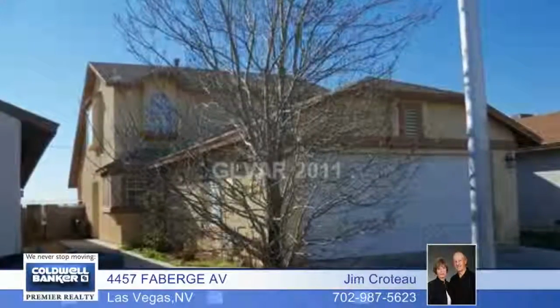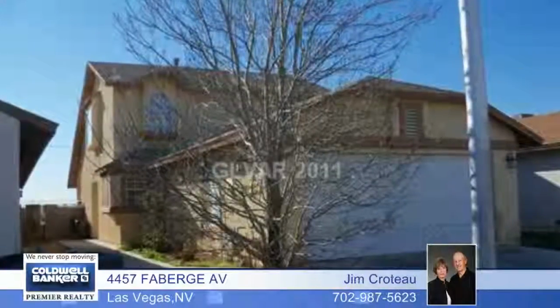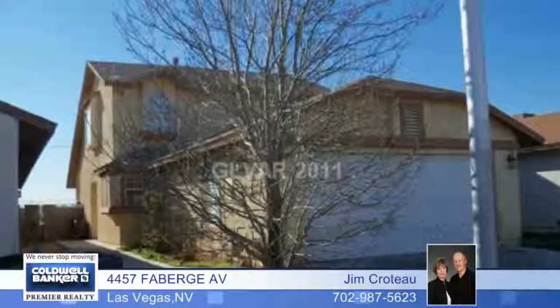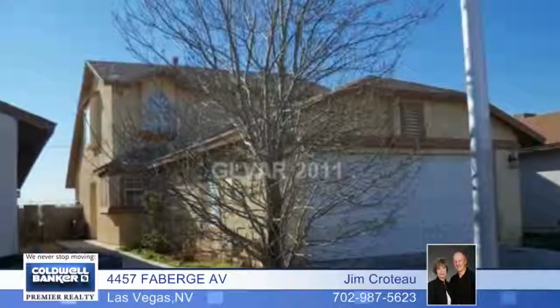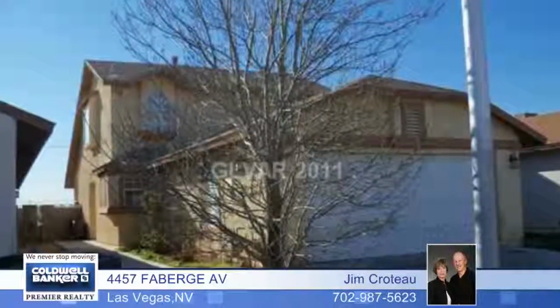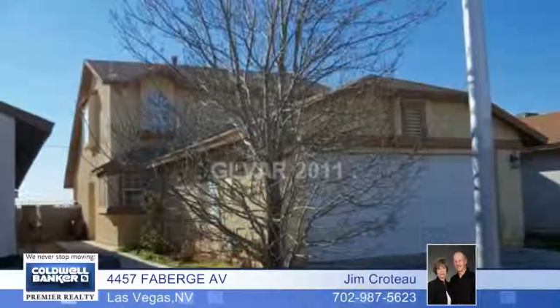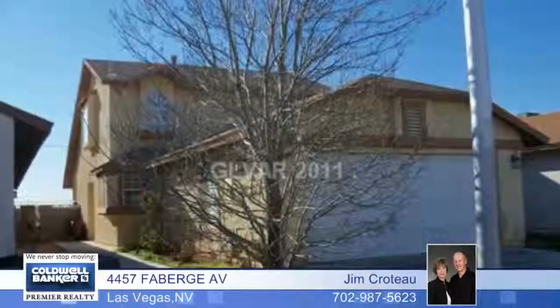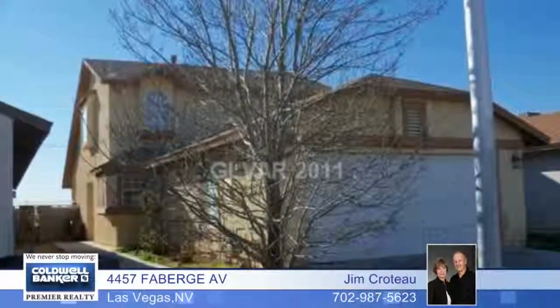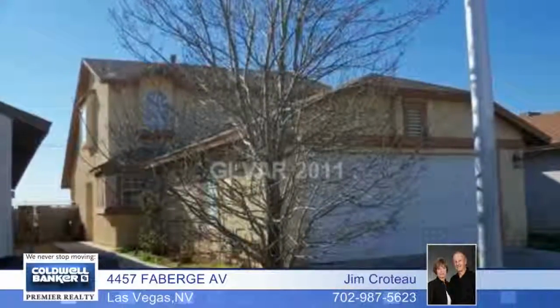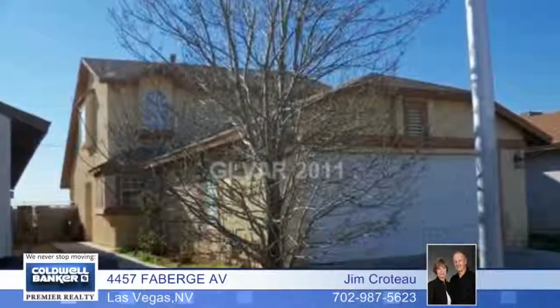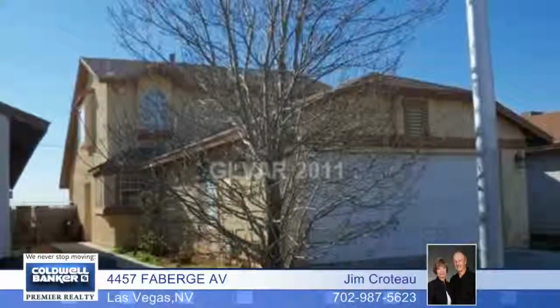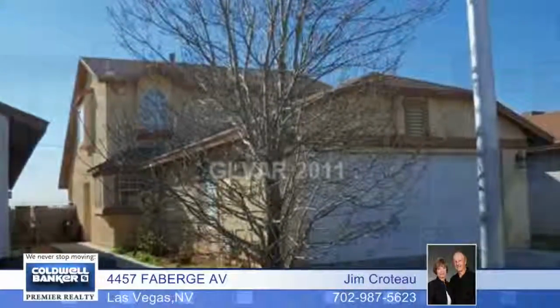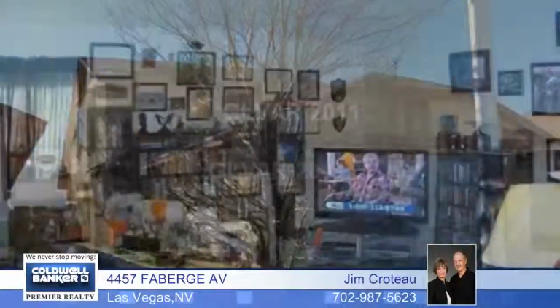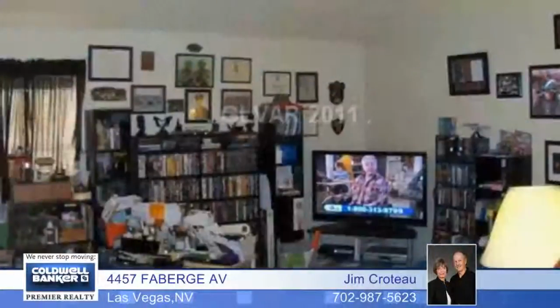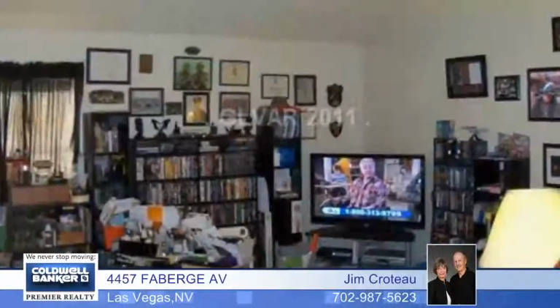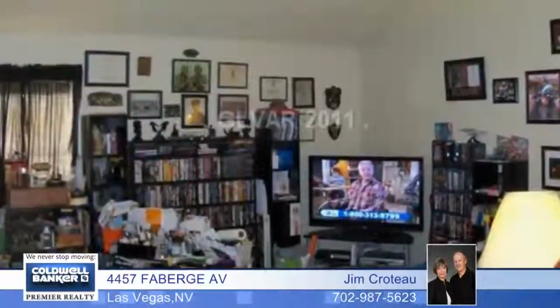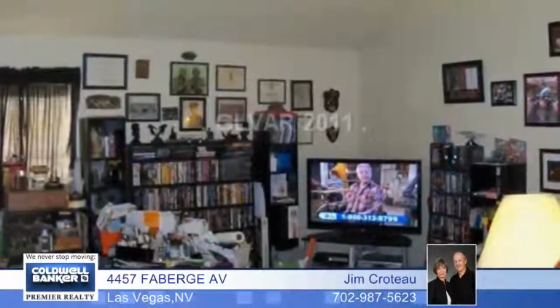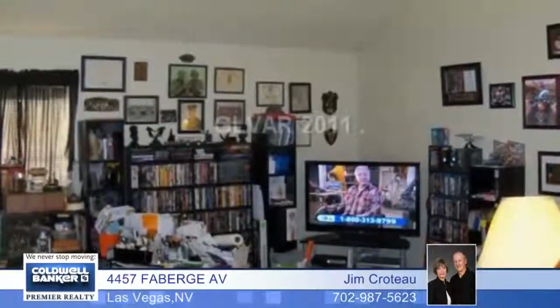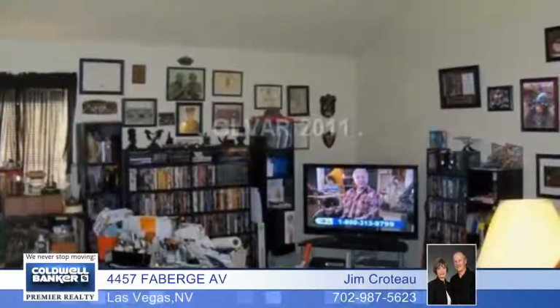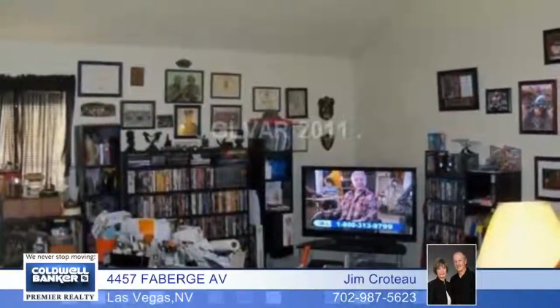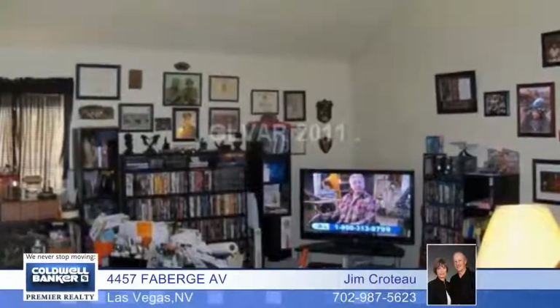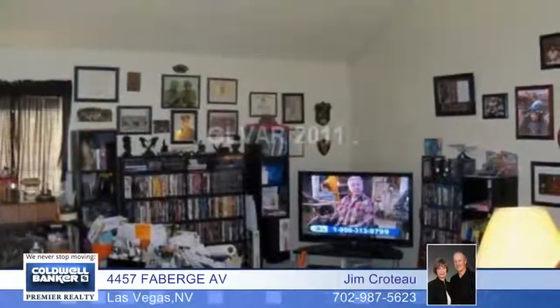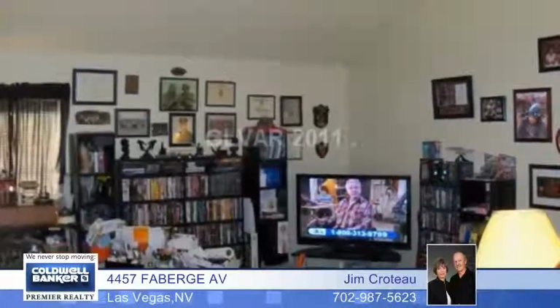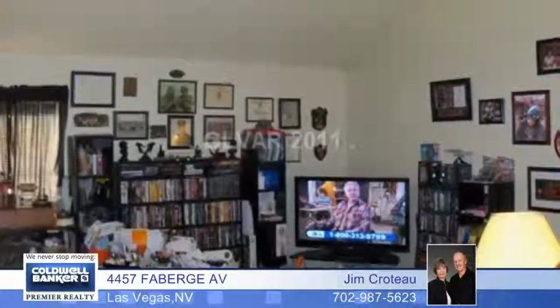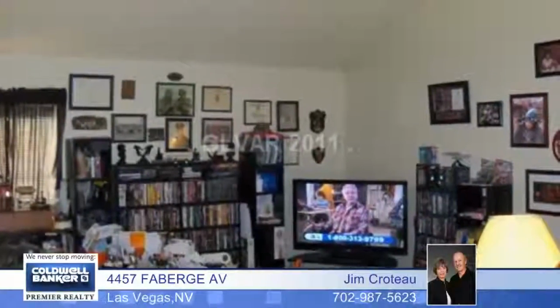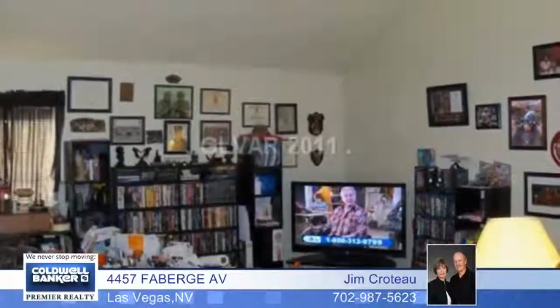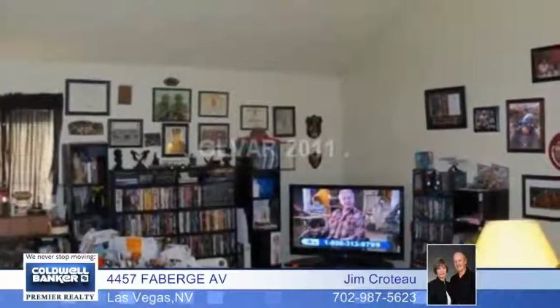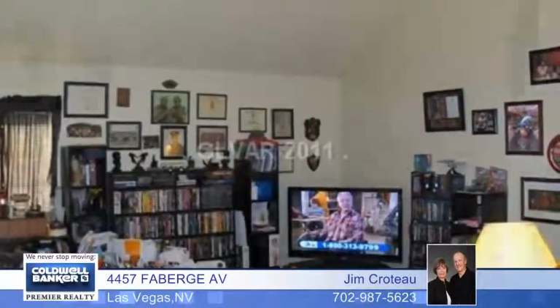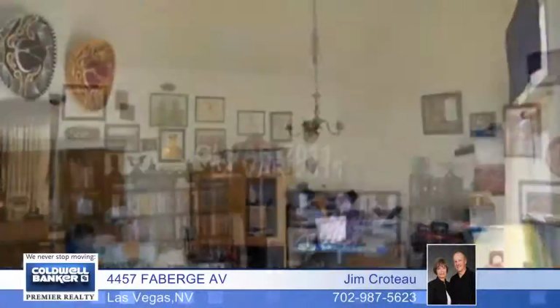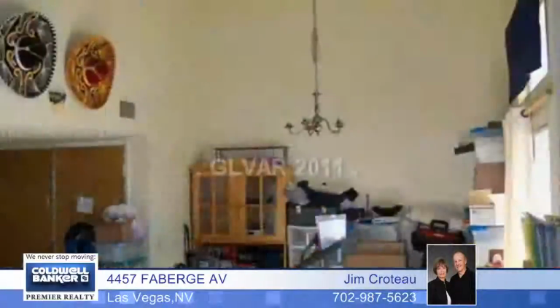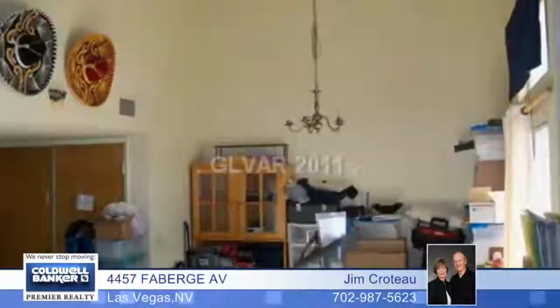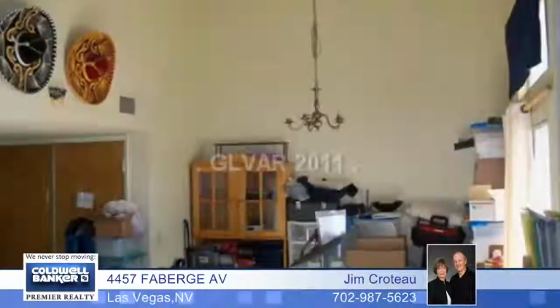Here's a wonderful opportunity for an owner-occupant or an investor. This home has a great floor plan but it needs a little TLC.